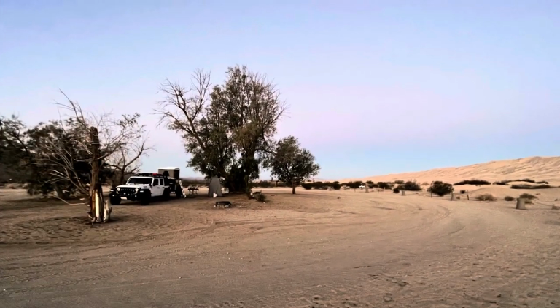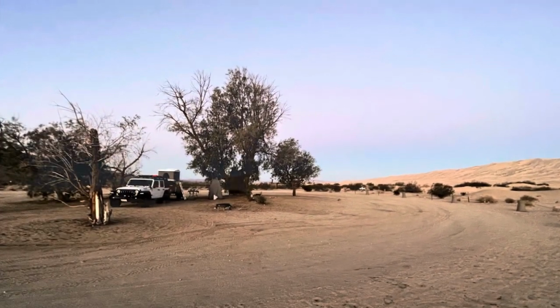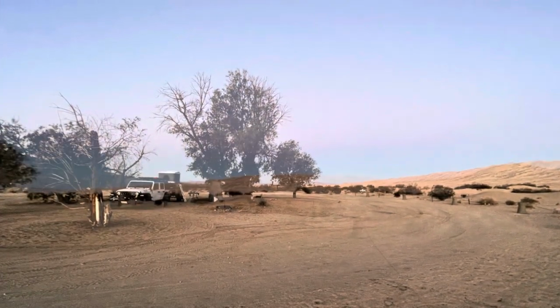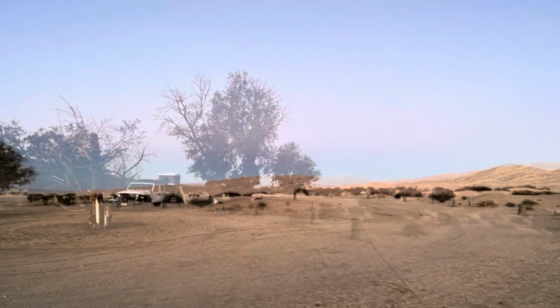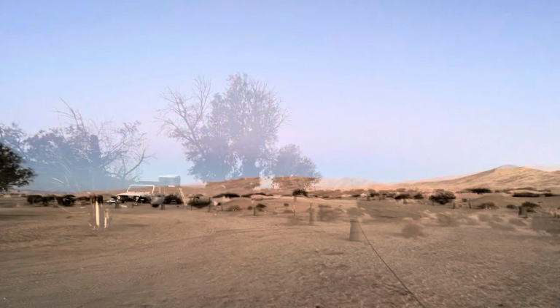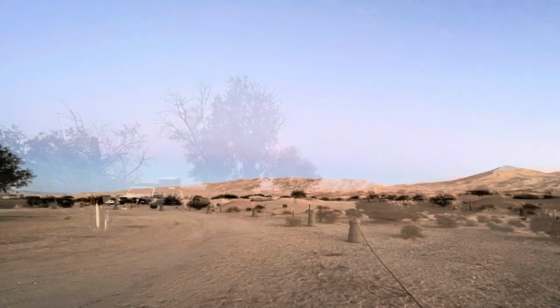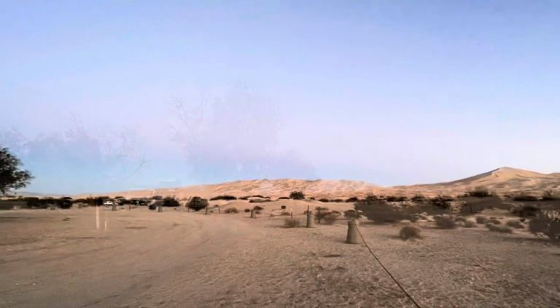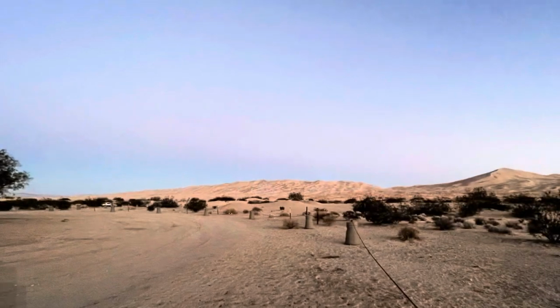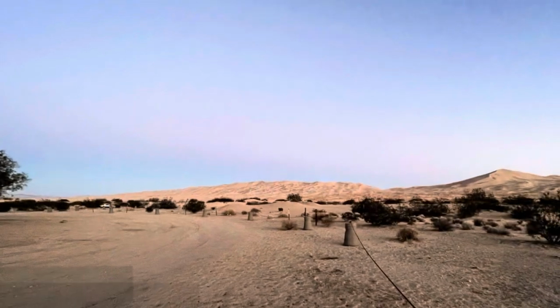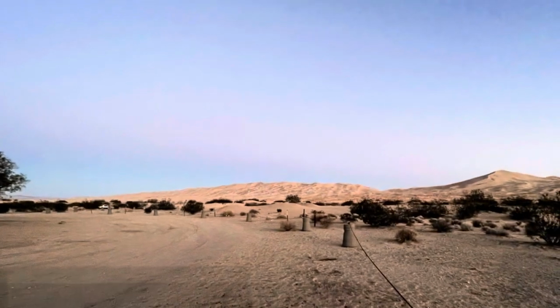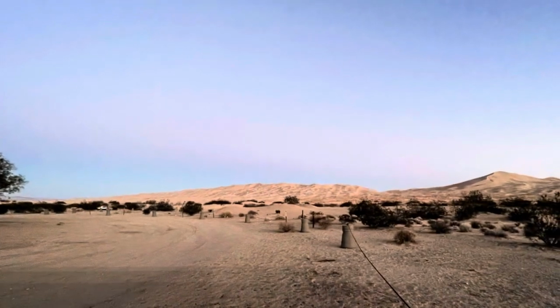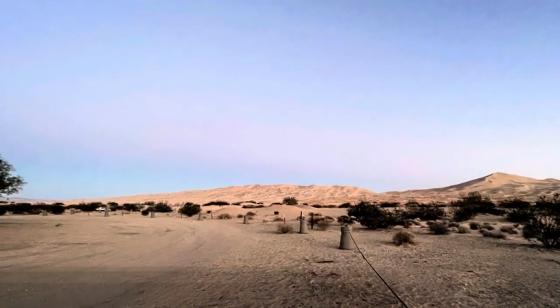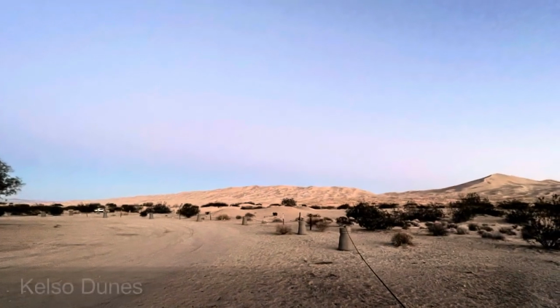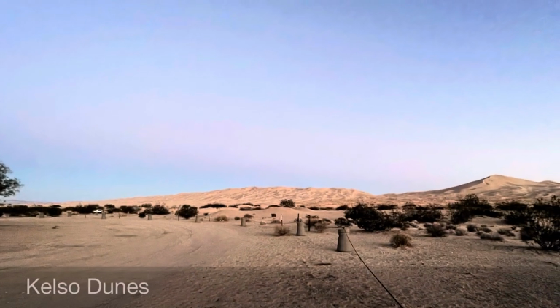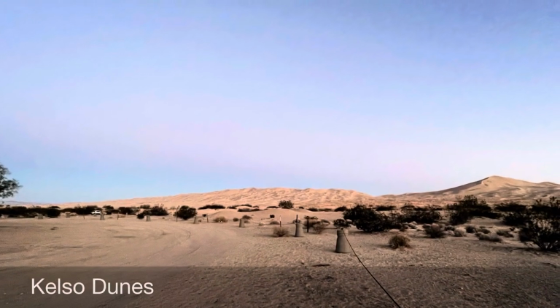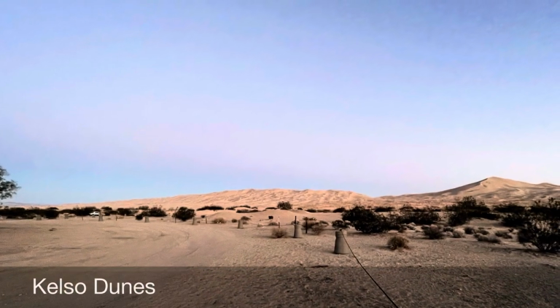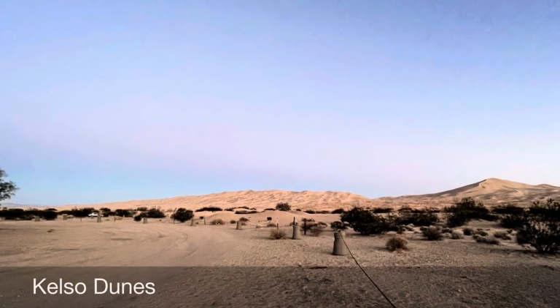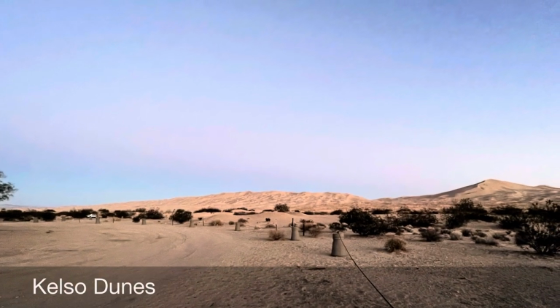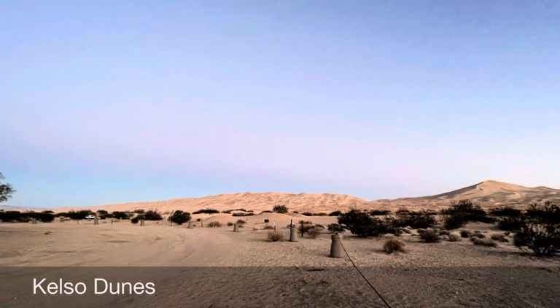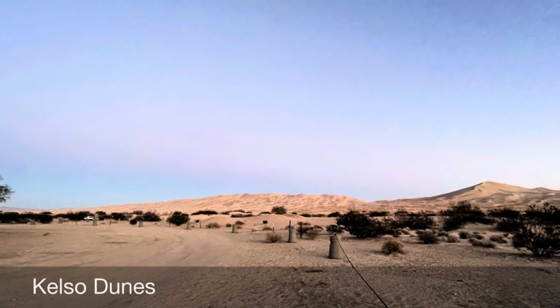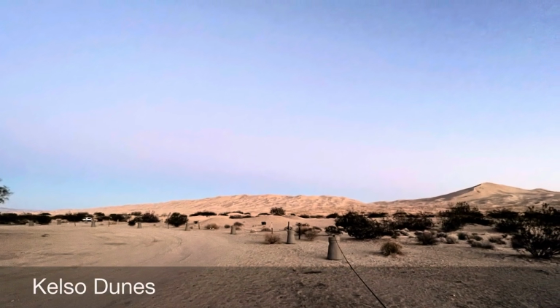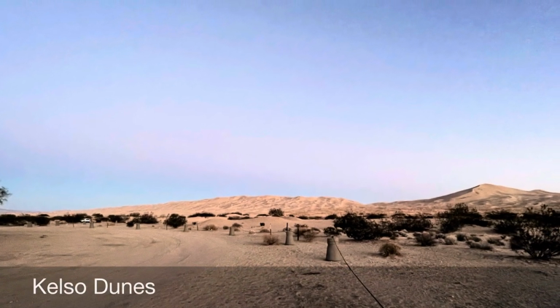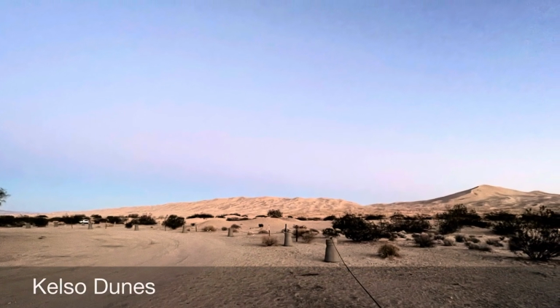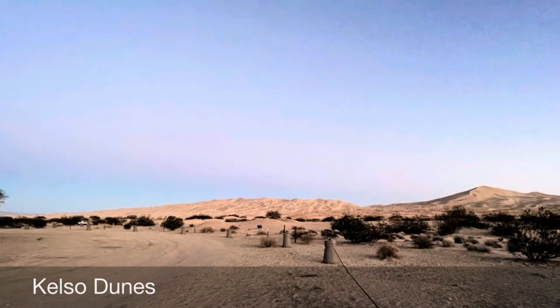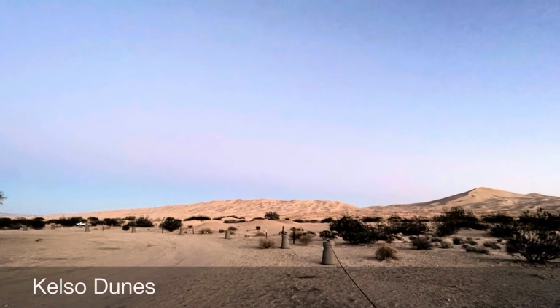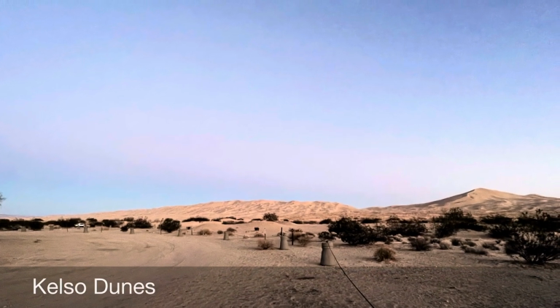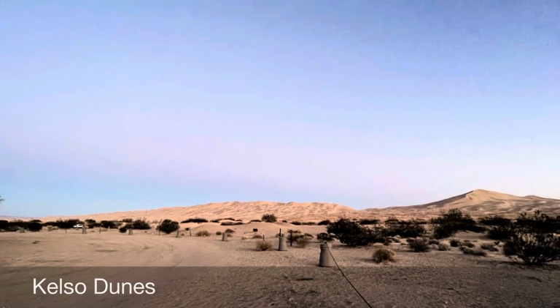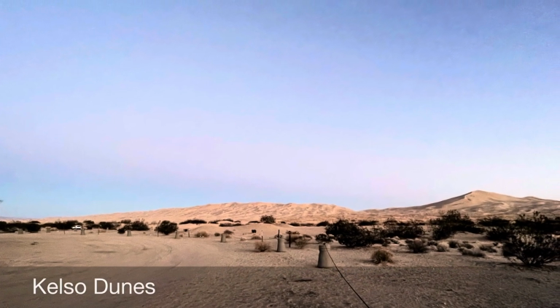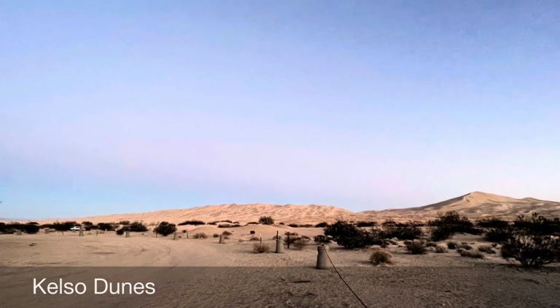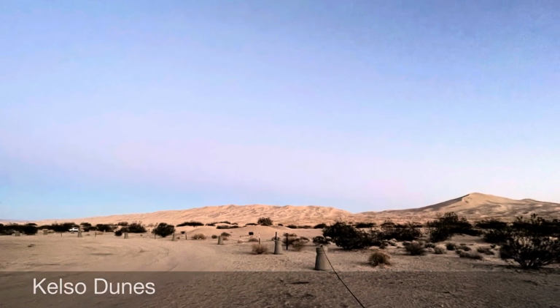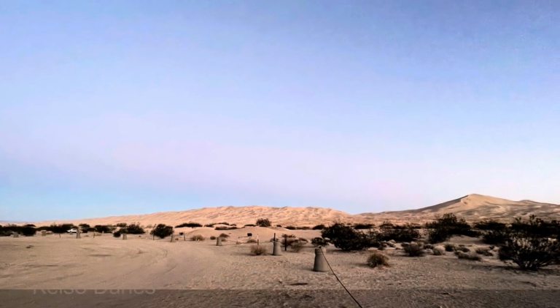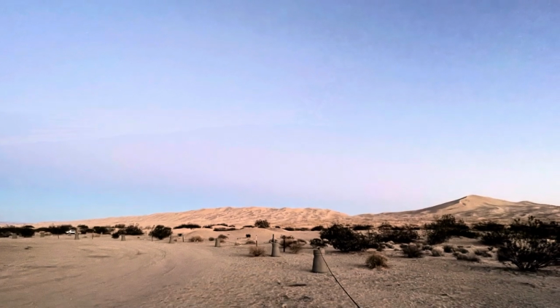Unusually we found camp before dark, set up and enjoyed a beautiful desert sunset.